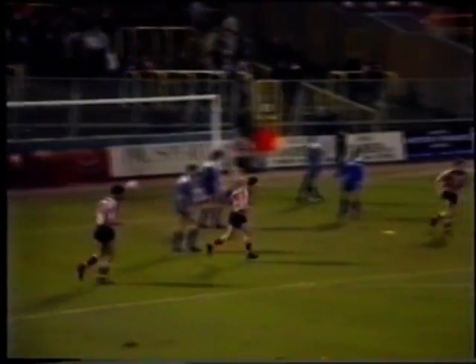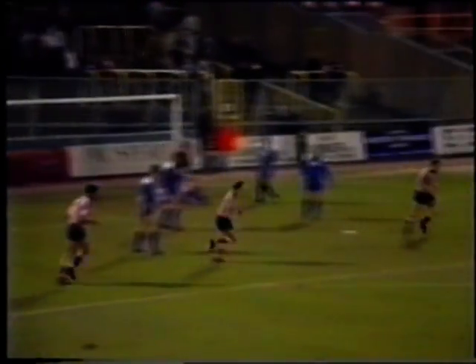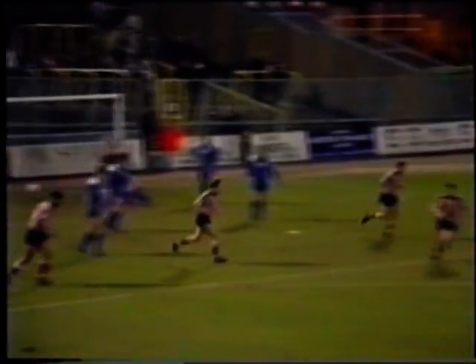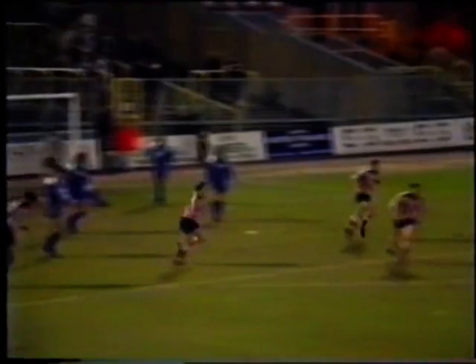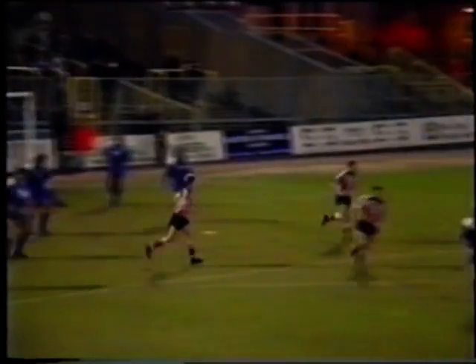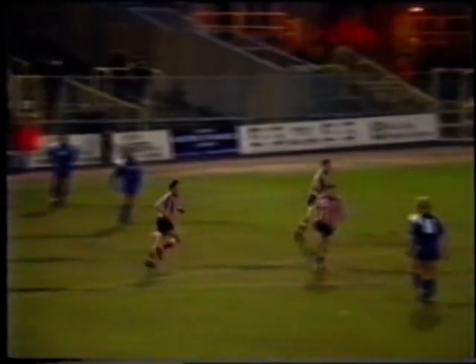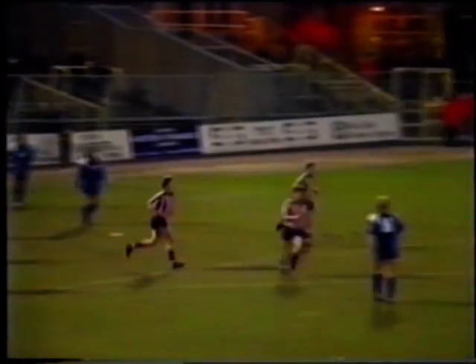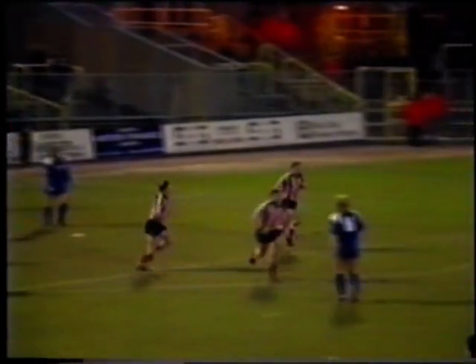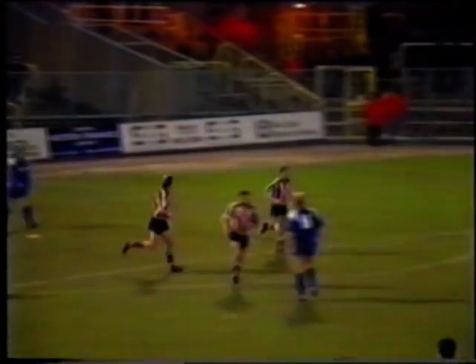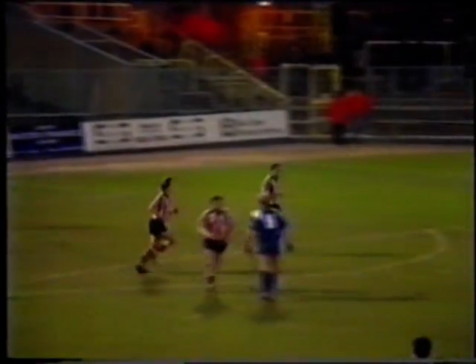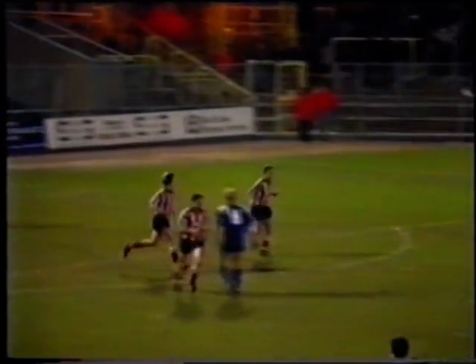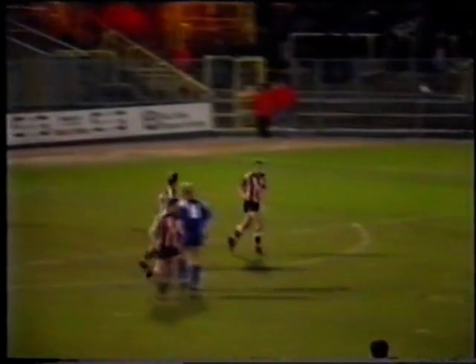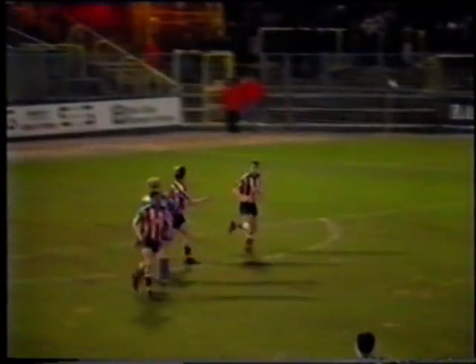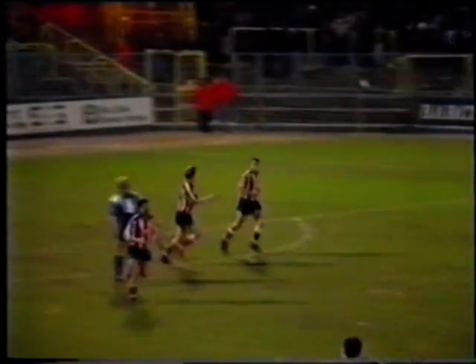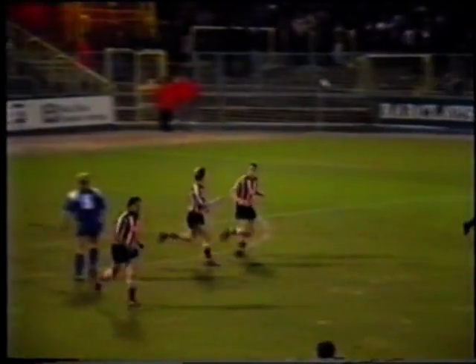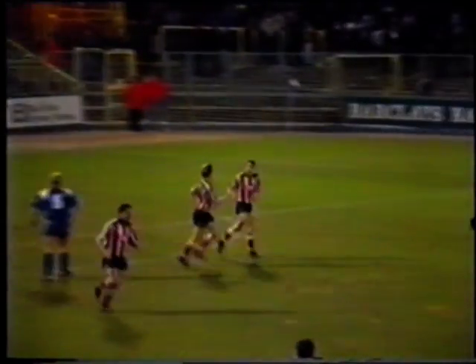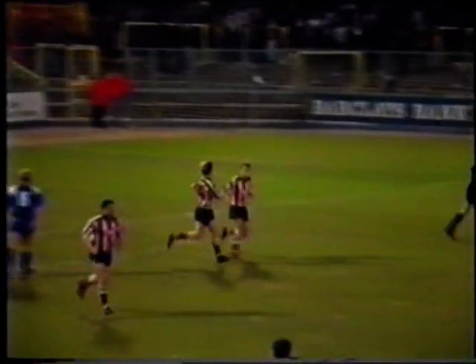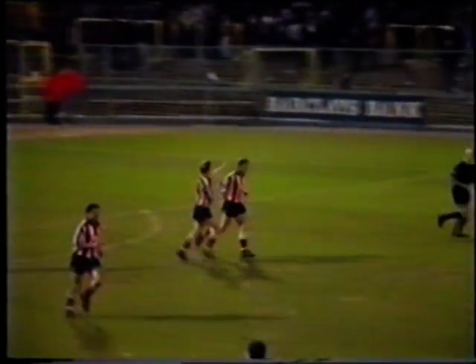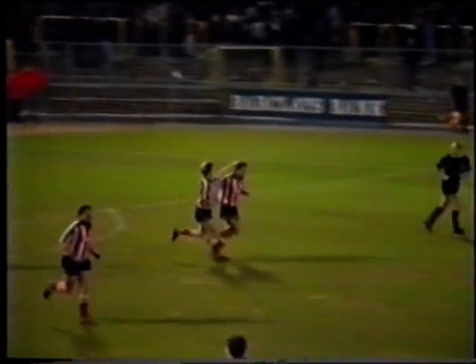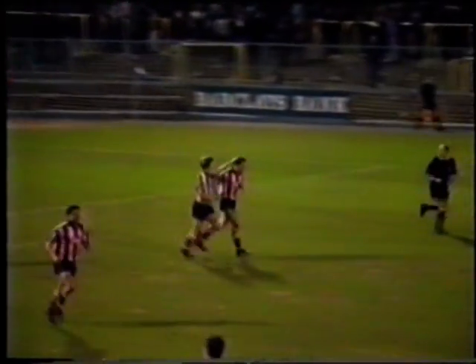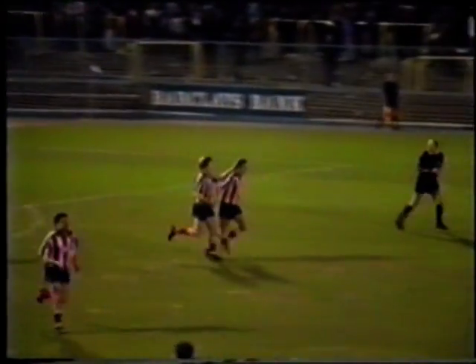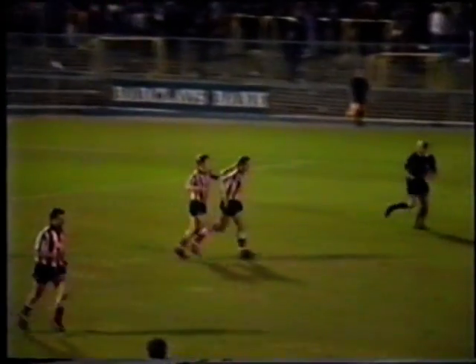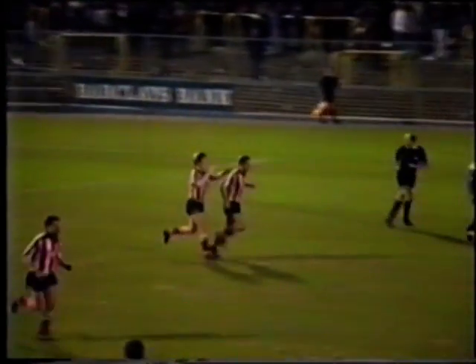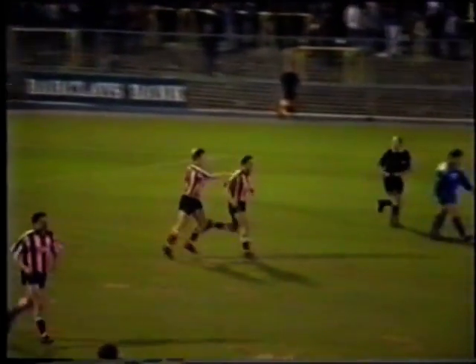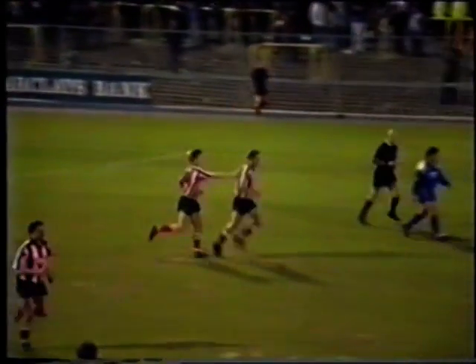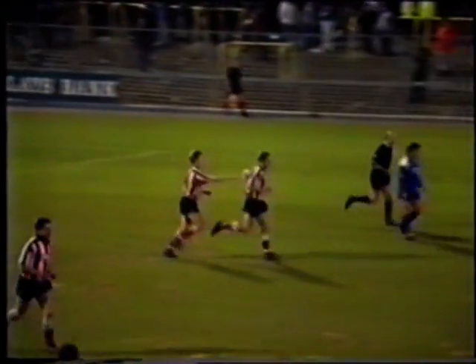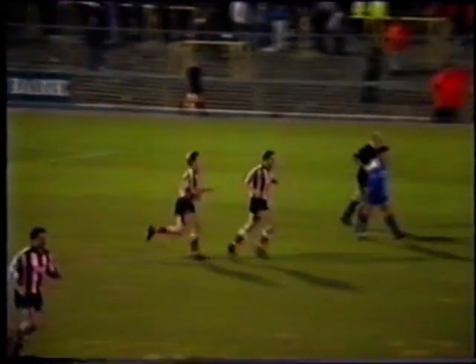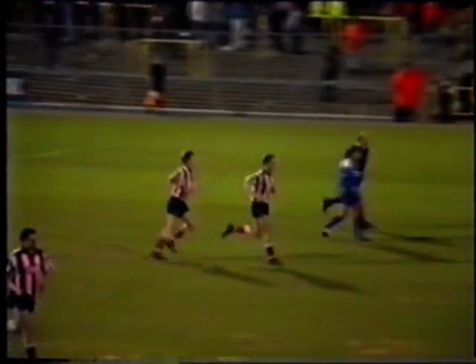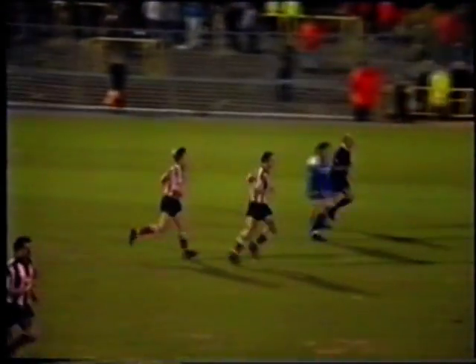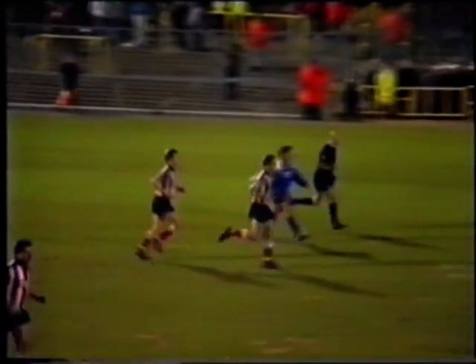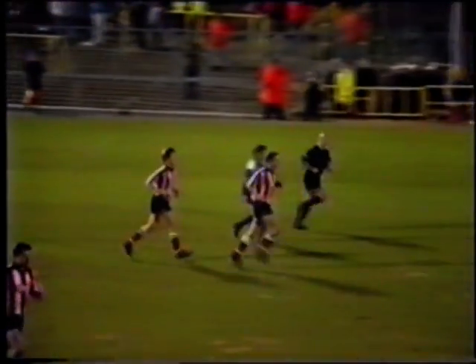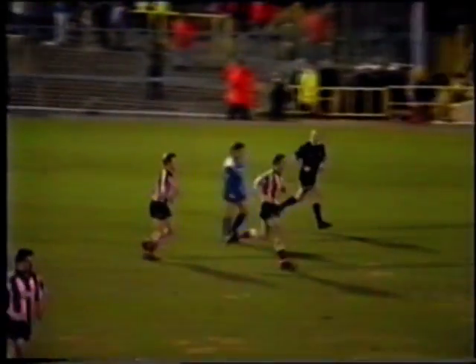Moving the Jills up to fifth from the bottom of the table. Final score: Gillingham three, Lincoln one.